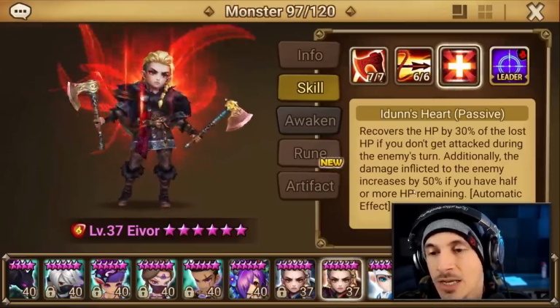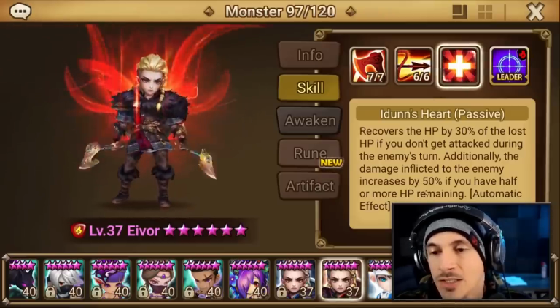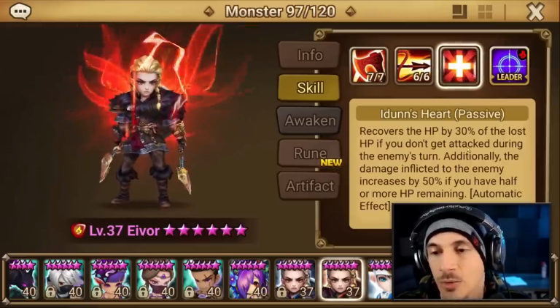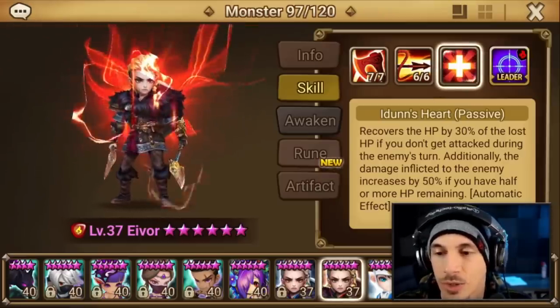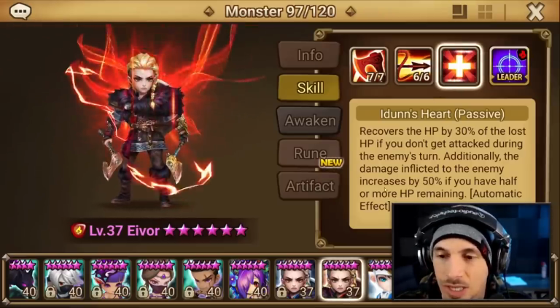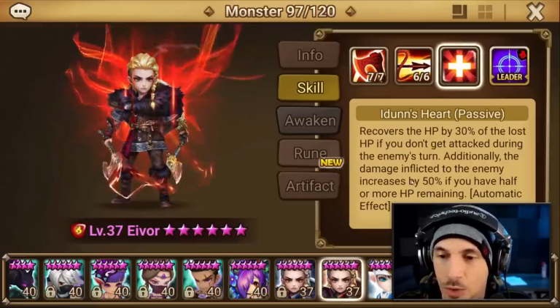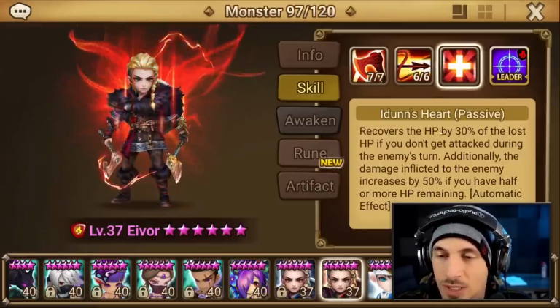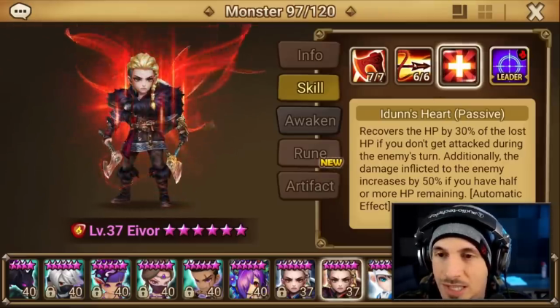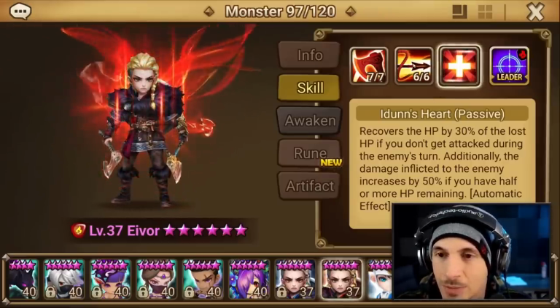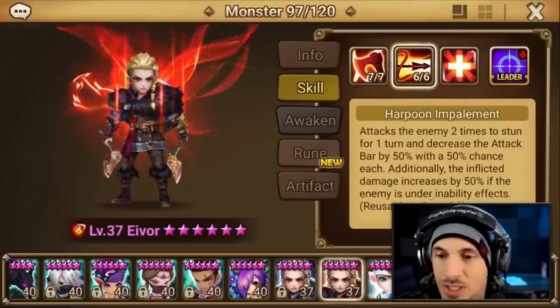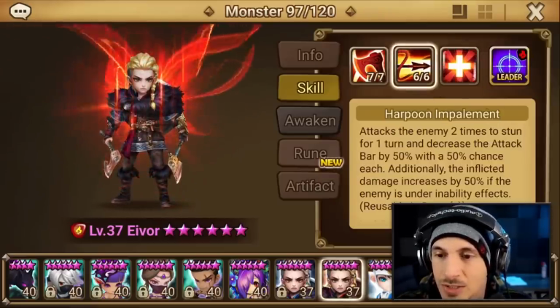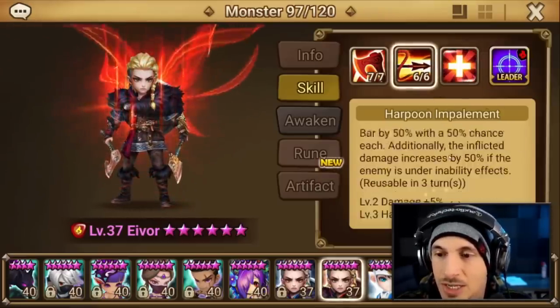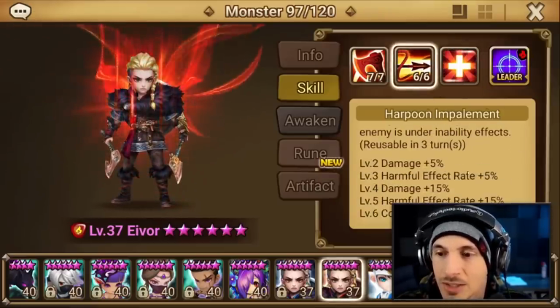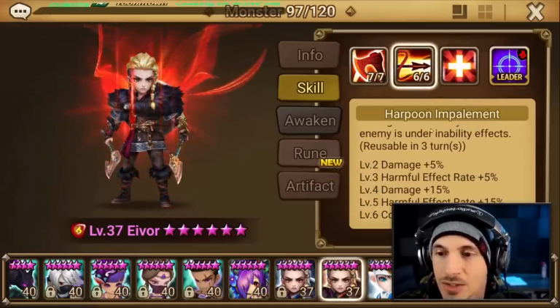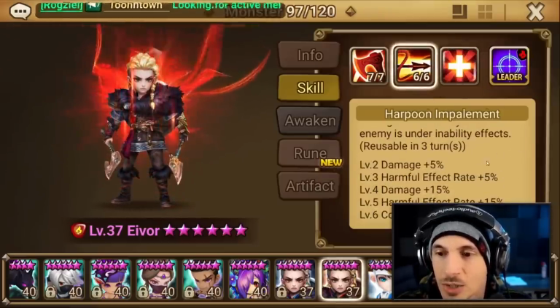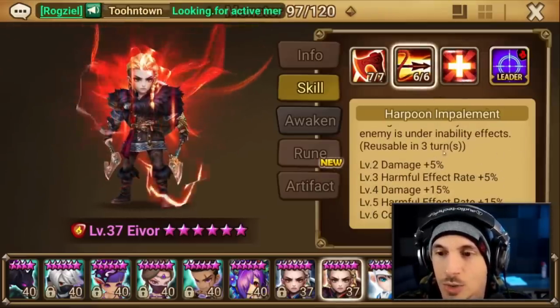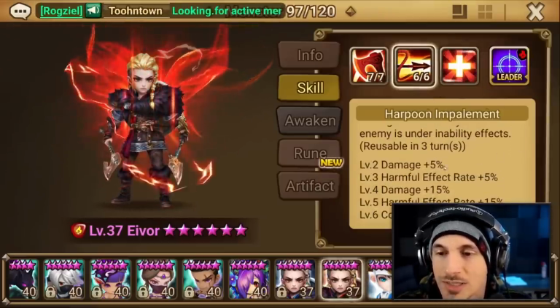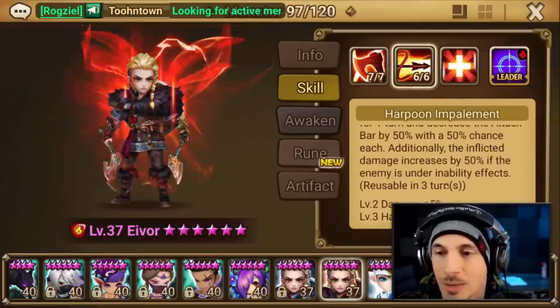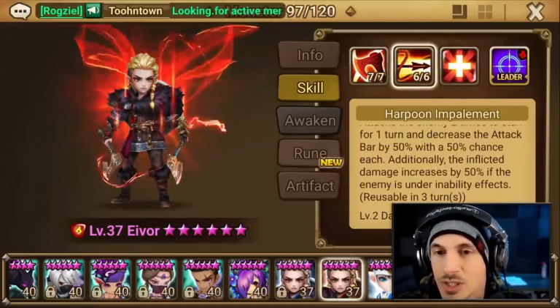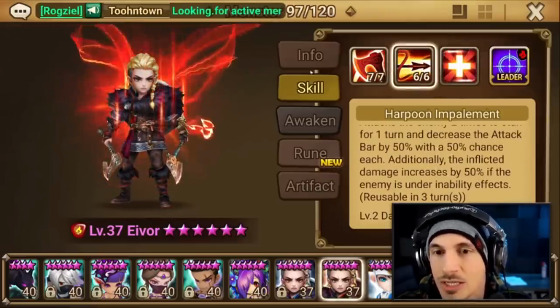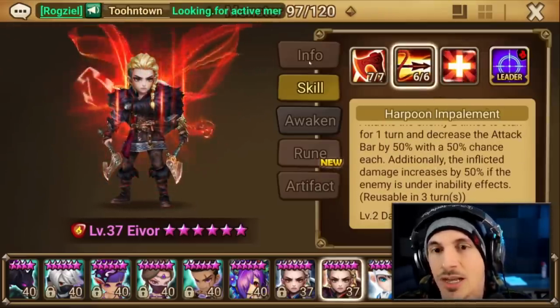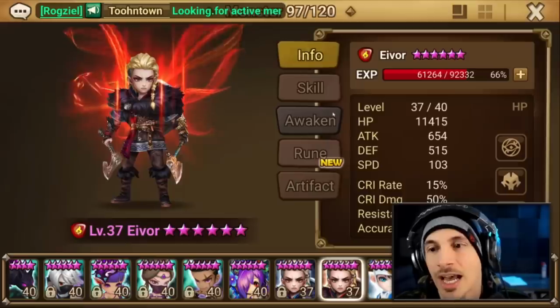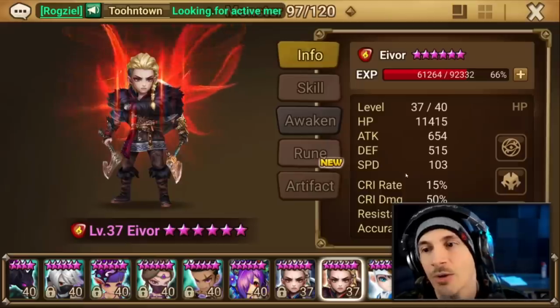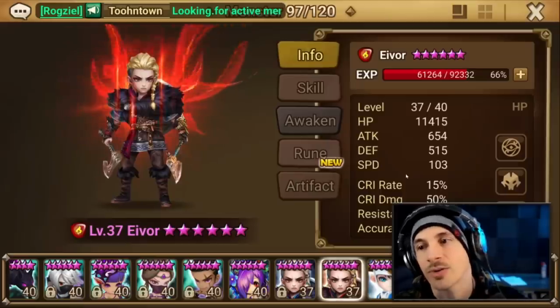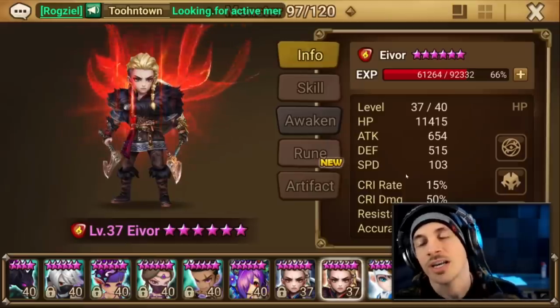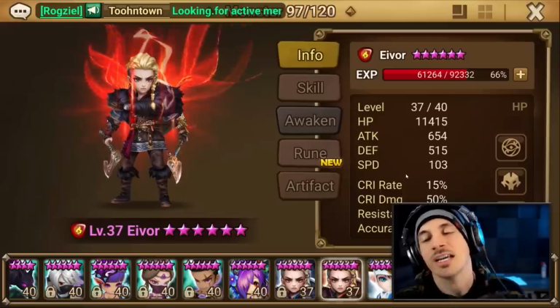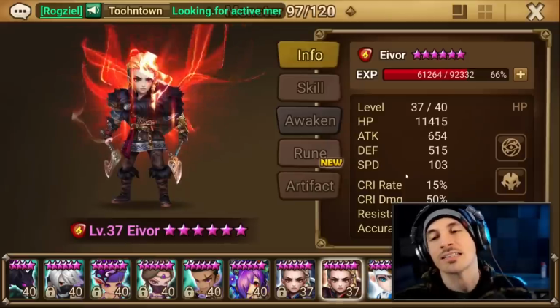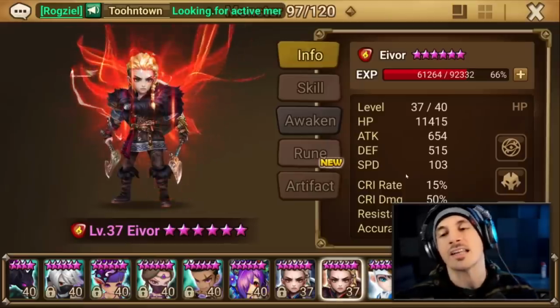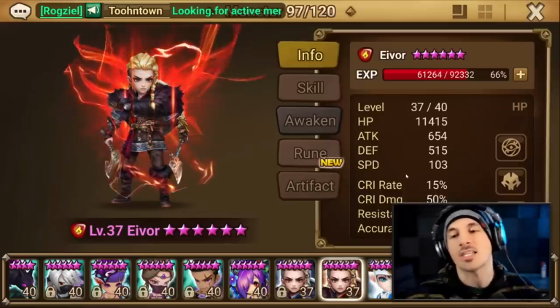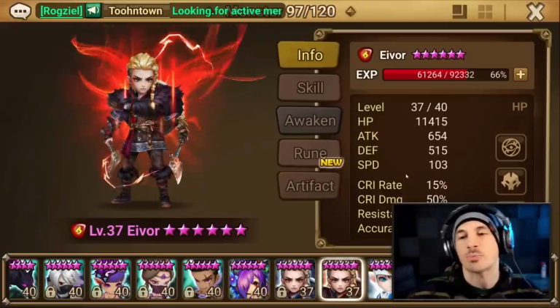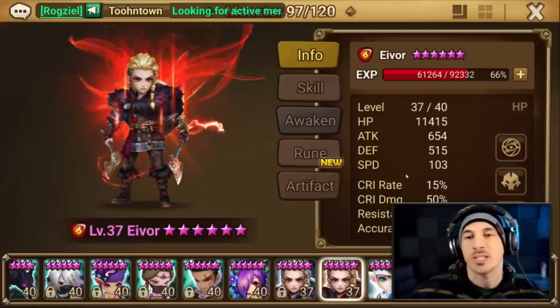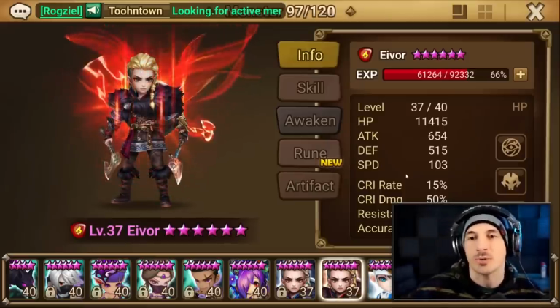Eden's Heart passive recovers HP by 30% of the lost HP if you don't get attacked during the enemy's turn. Additionally, the damage inflicted to the enemy increases by 50% if you have half or more HP remaining. So there's increased damage here and here. However, it is an HP unit!